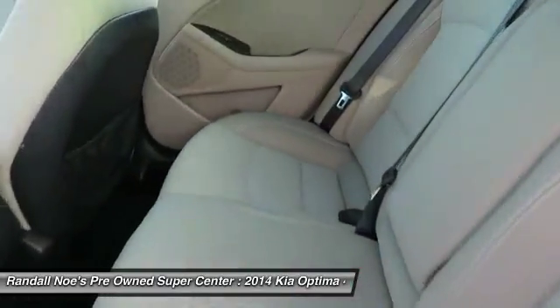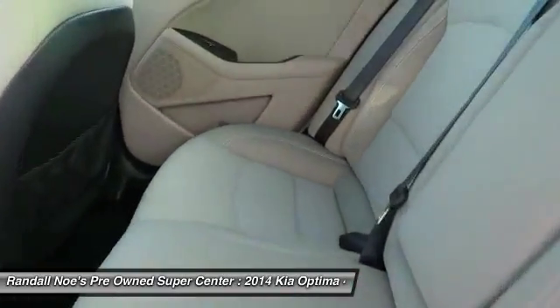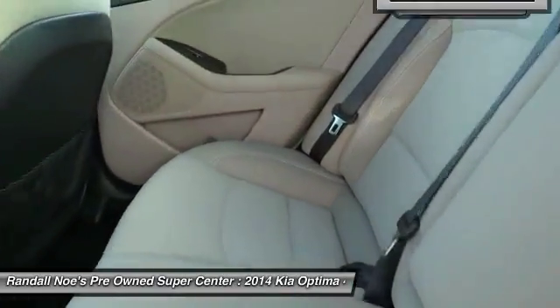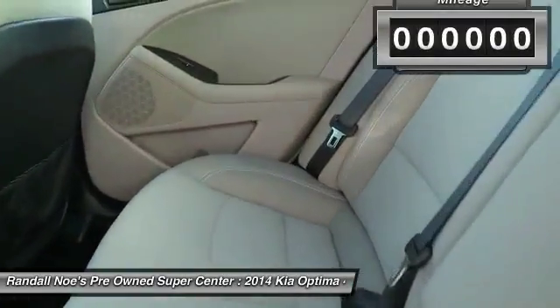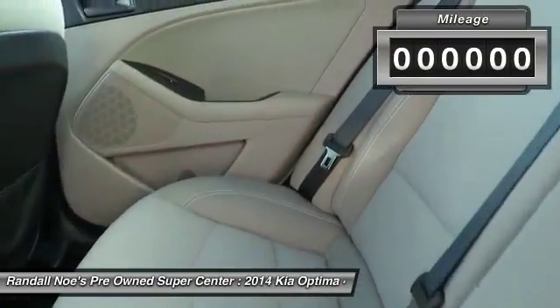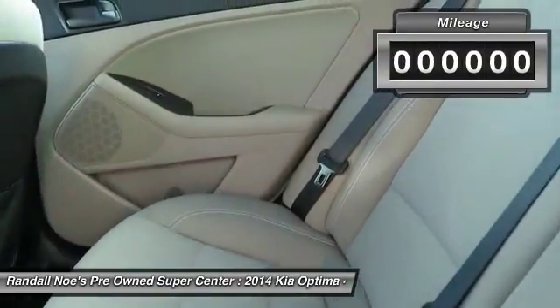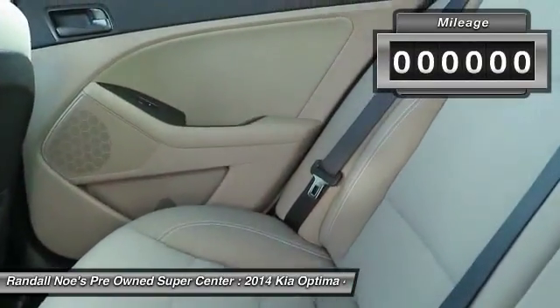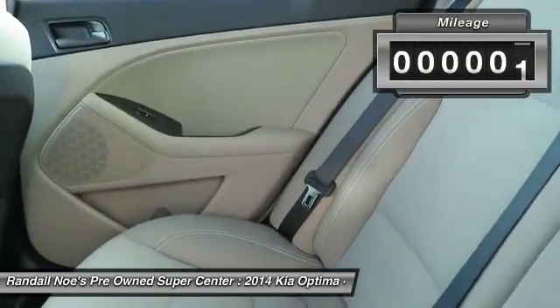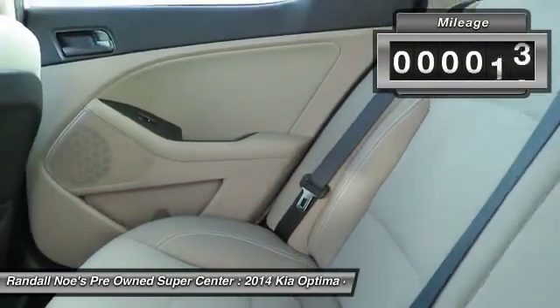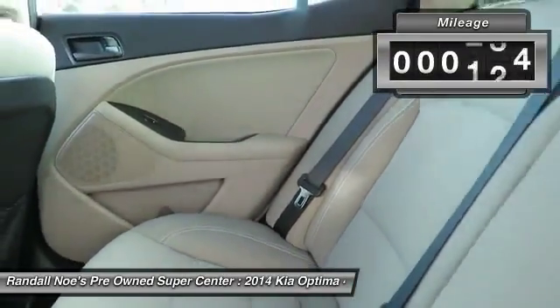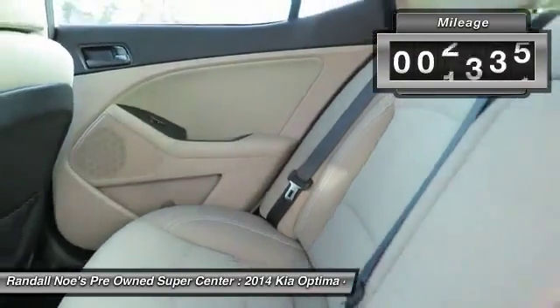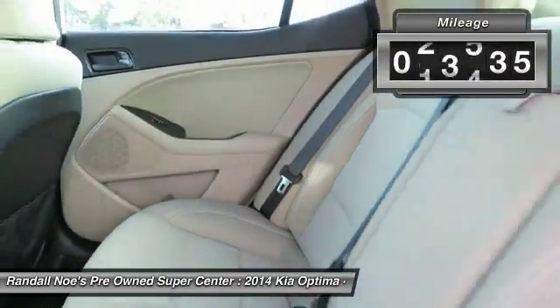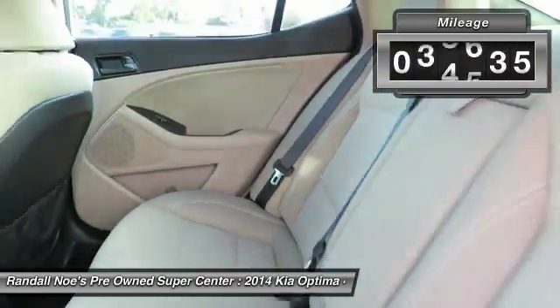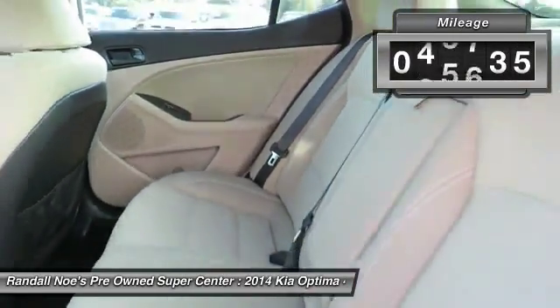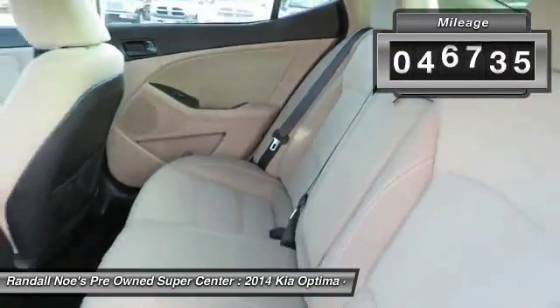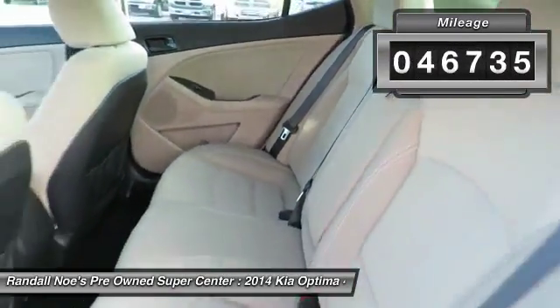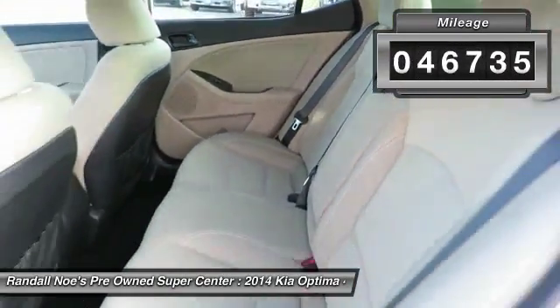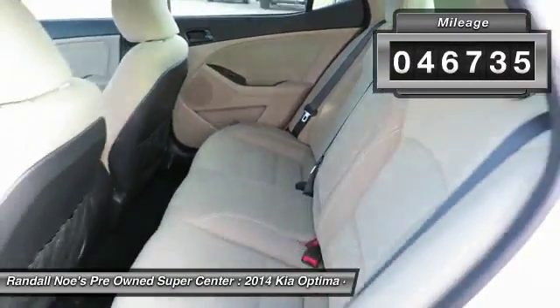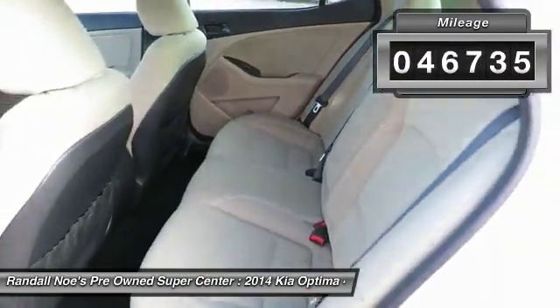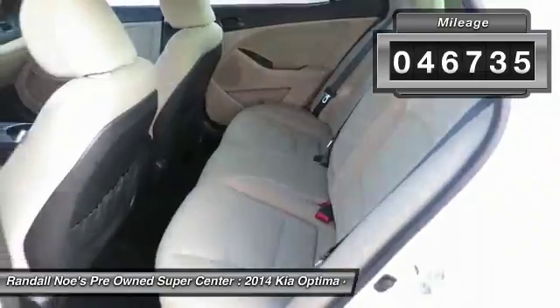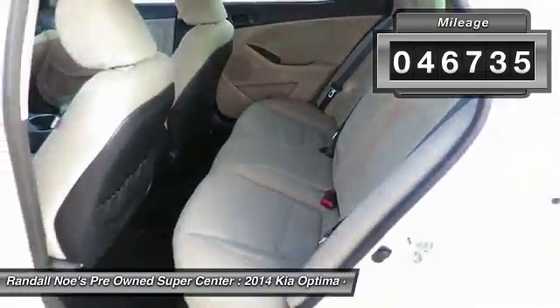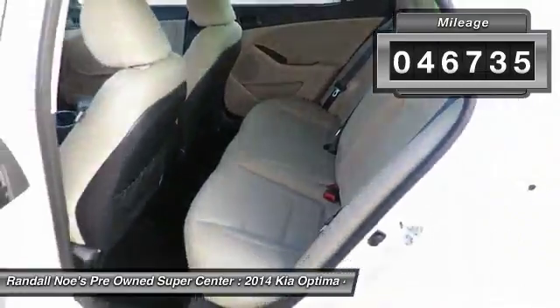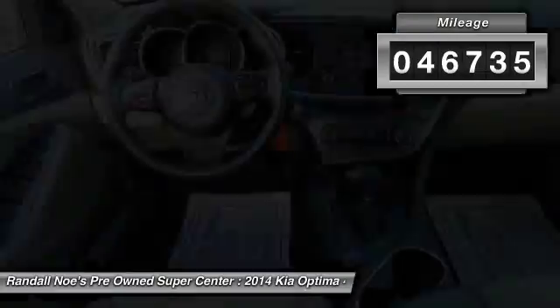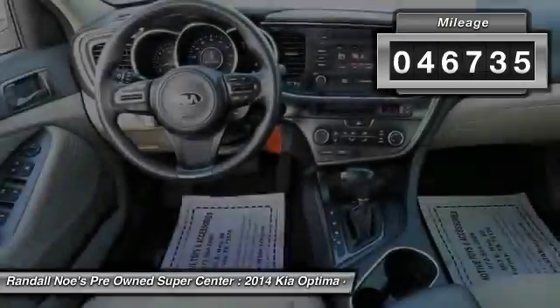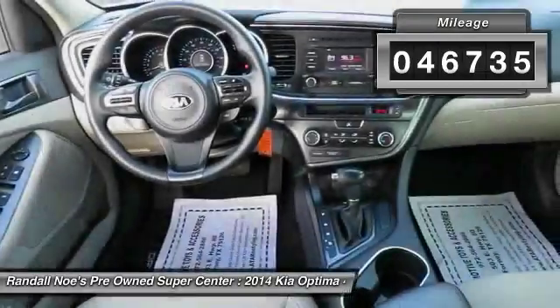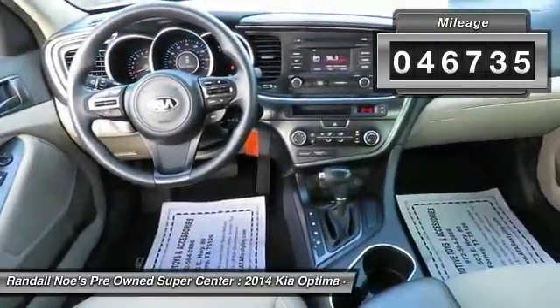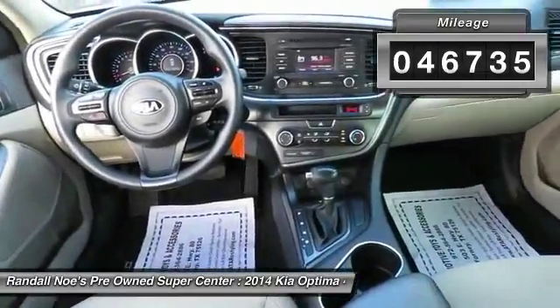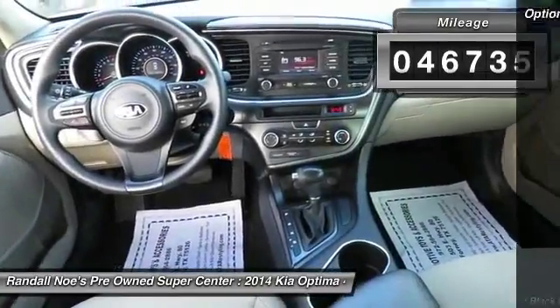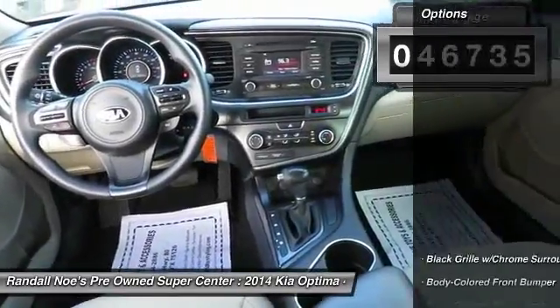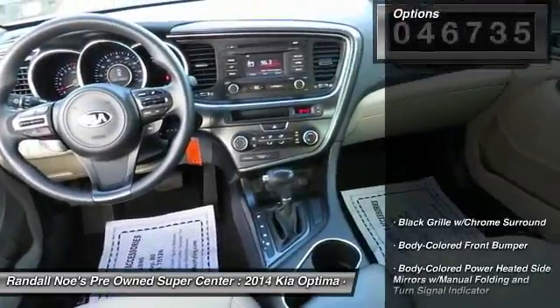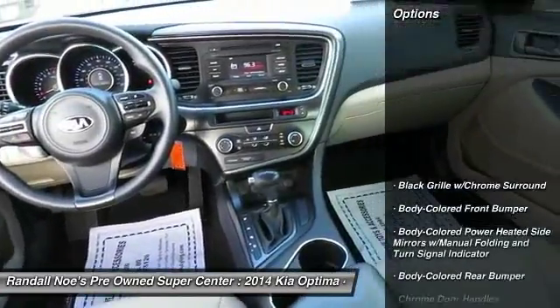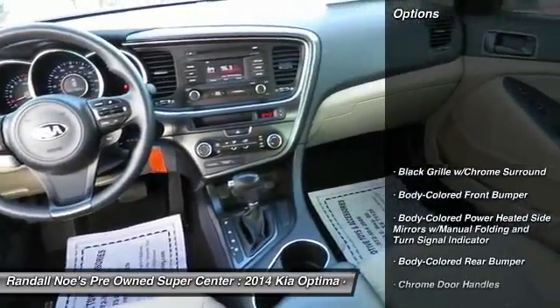This vehicle has less than 50,000 miles. Here are some of this vehicle's great options: keyless entry,